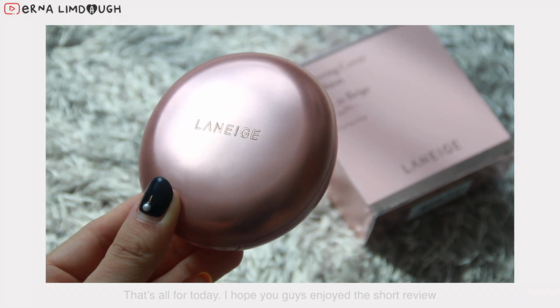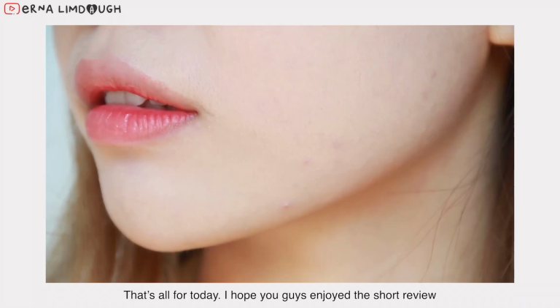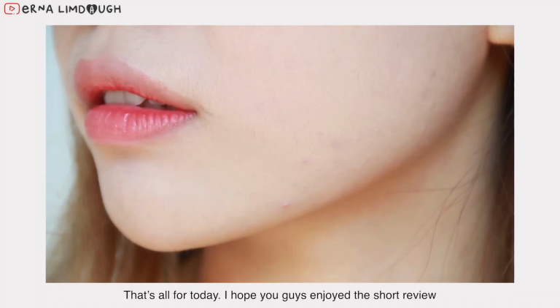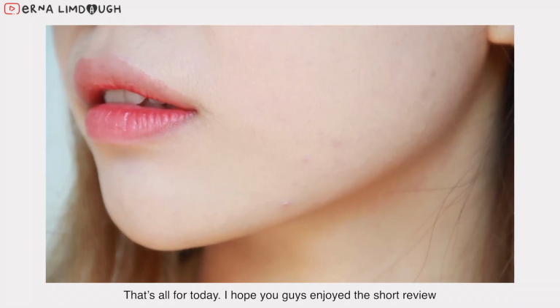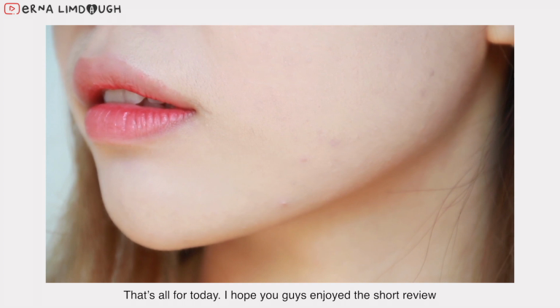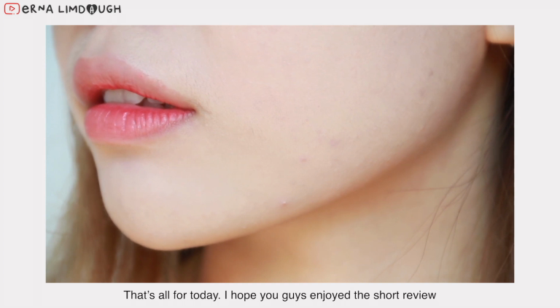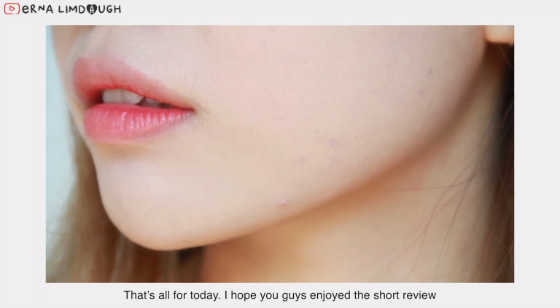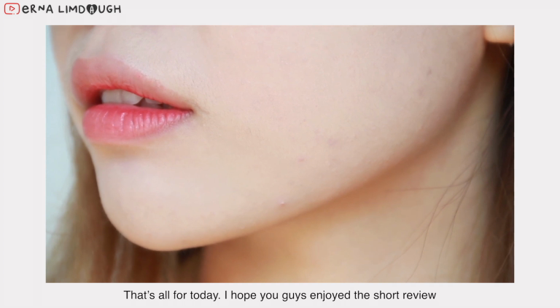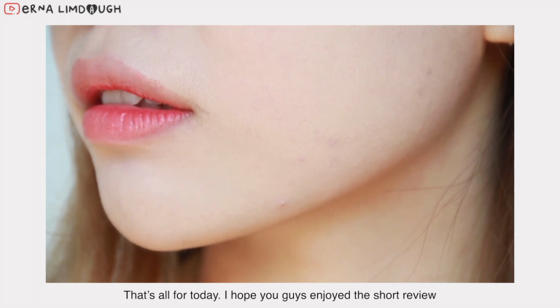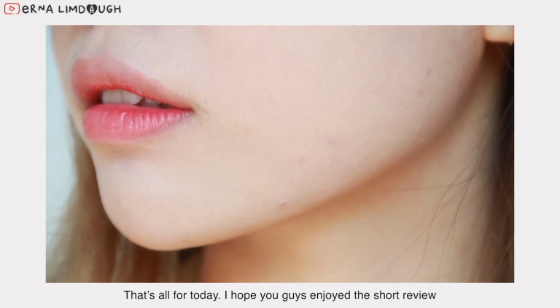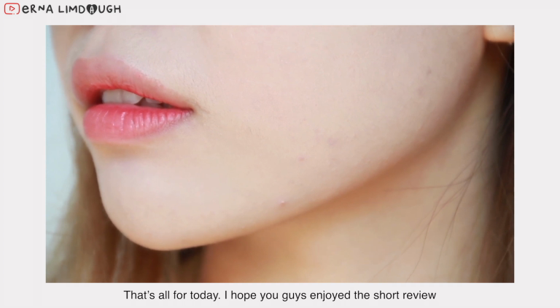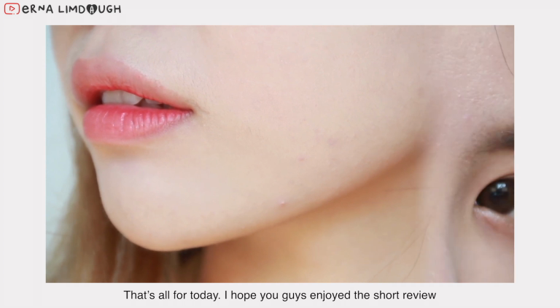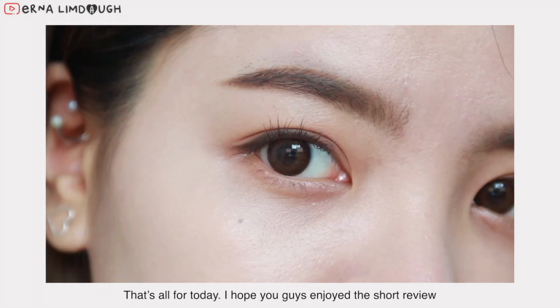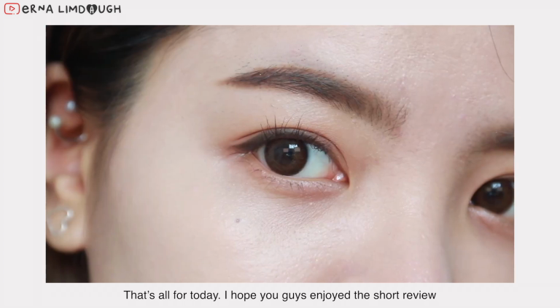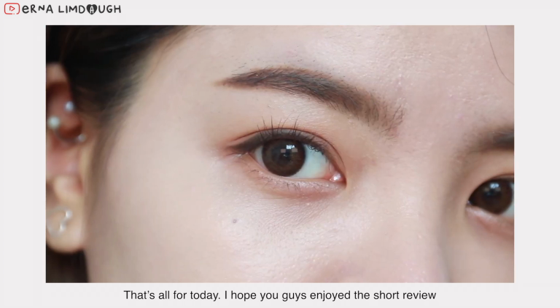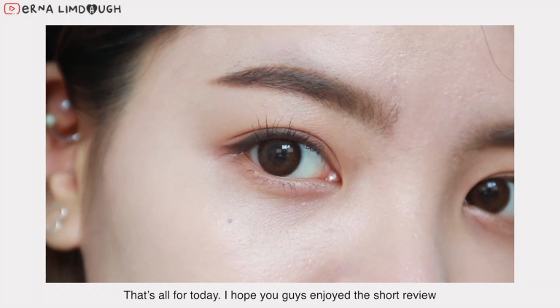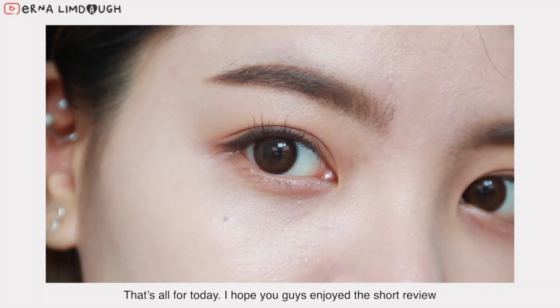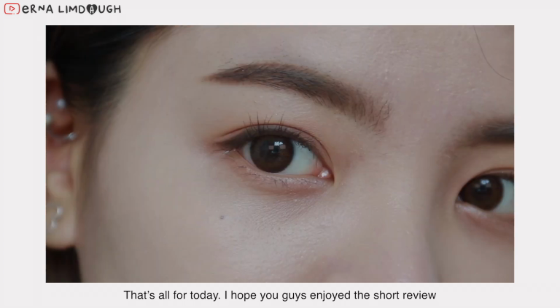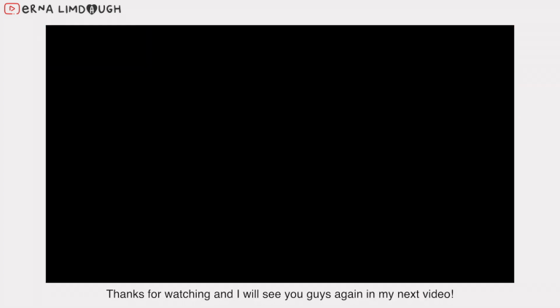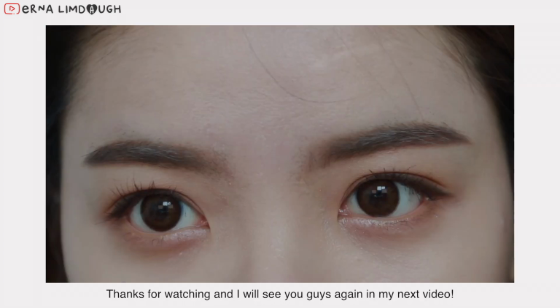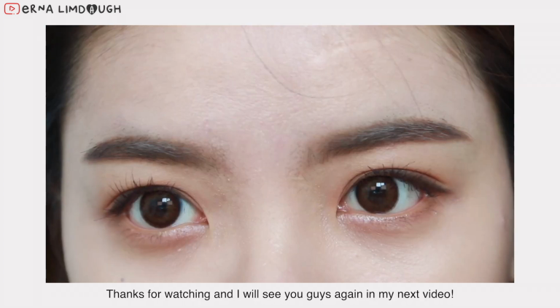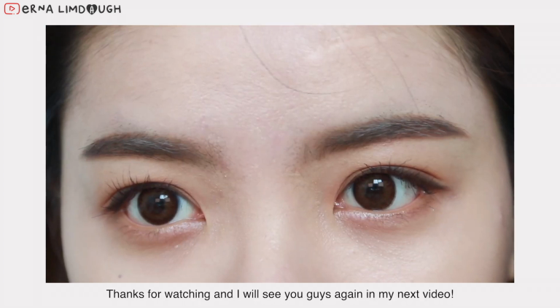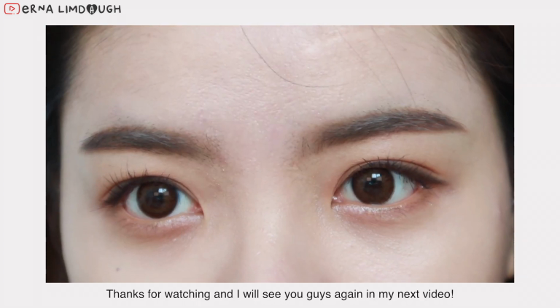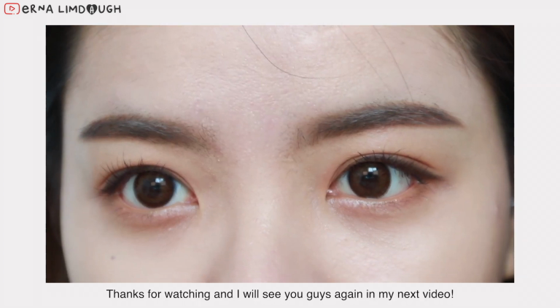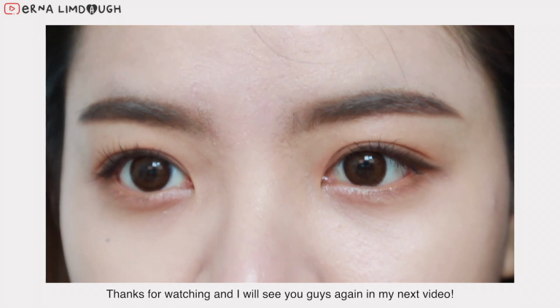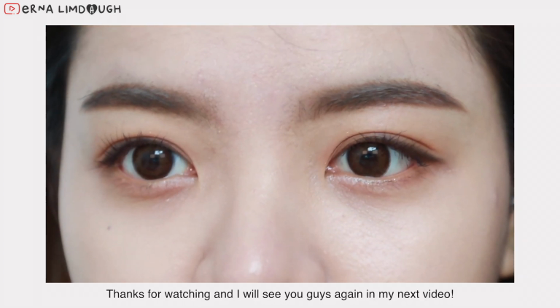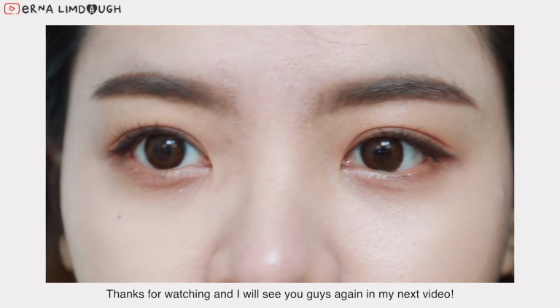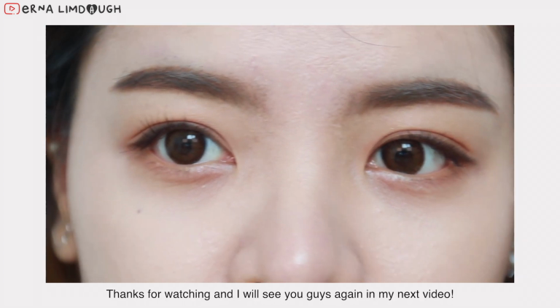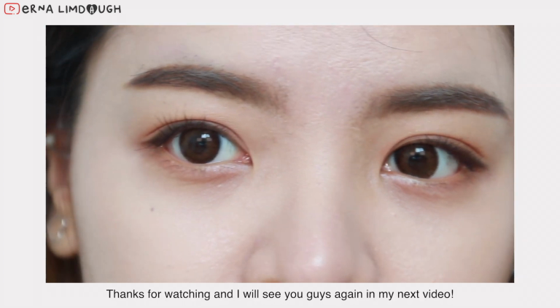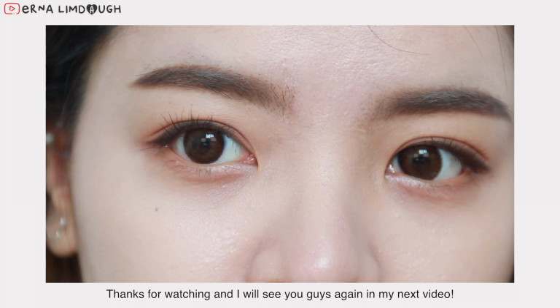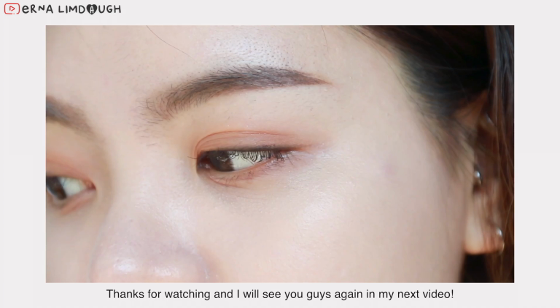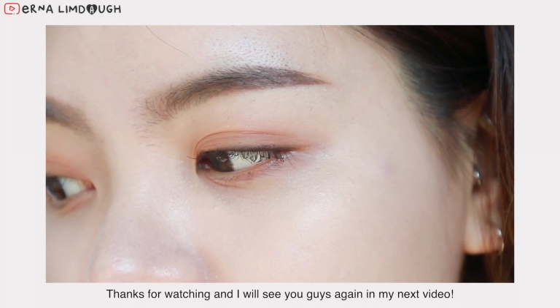So that's all for today. I hope you guys enjoyed the short review. Thanks for watching and I'll see you guys again in my next video.